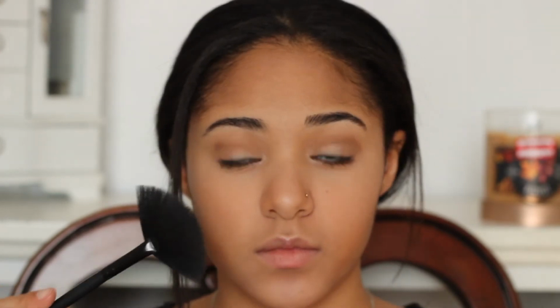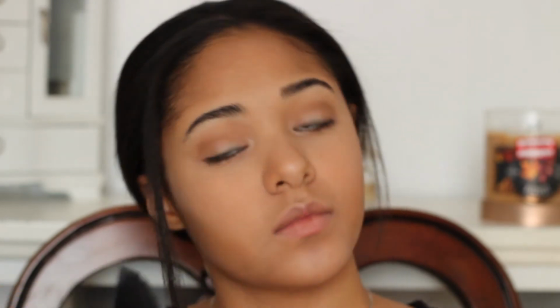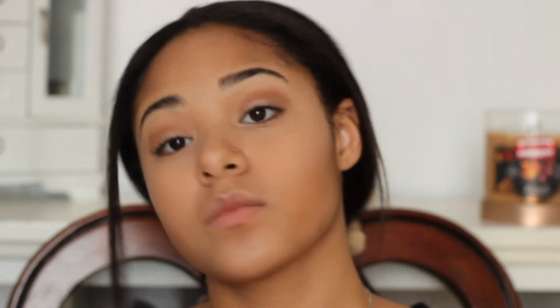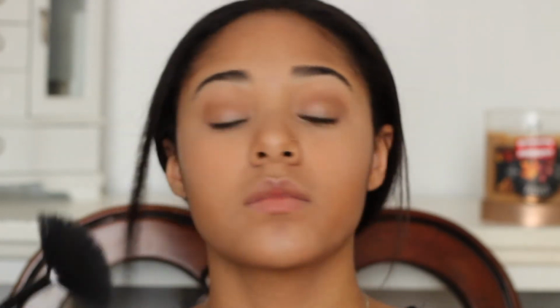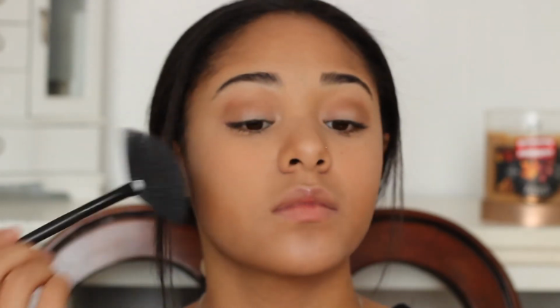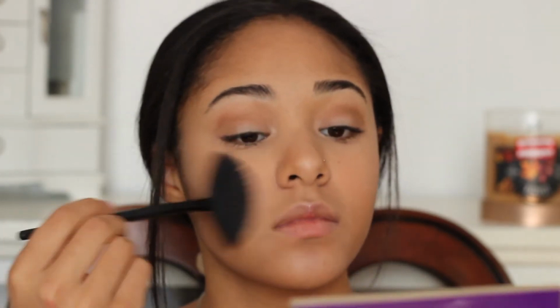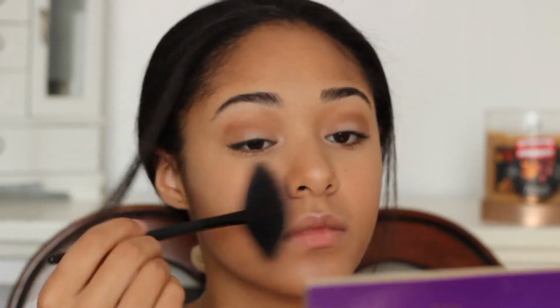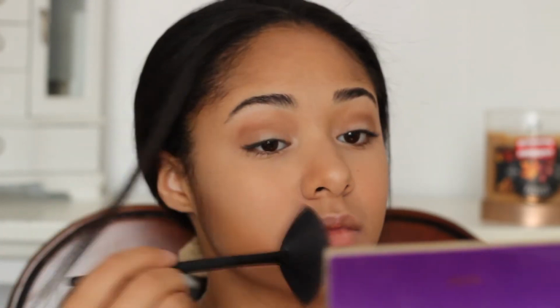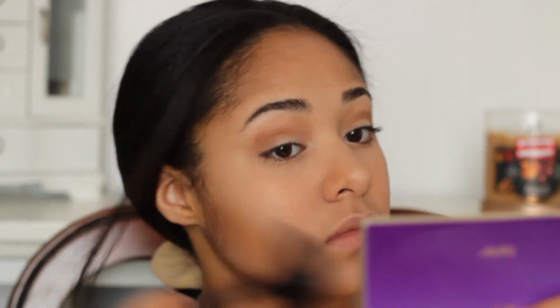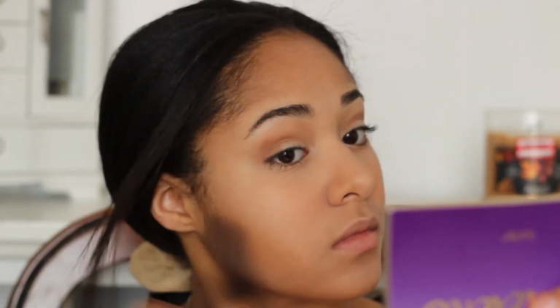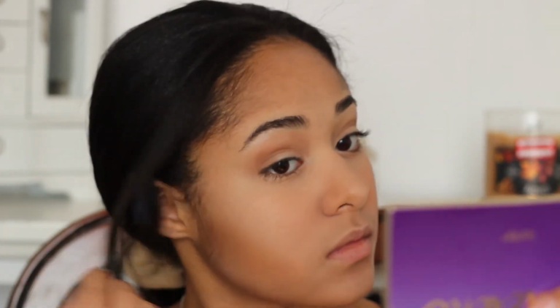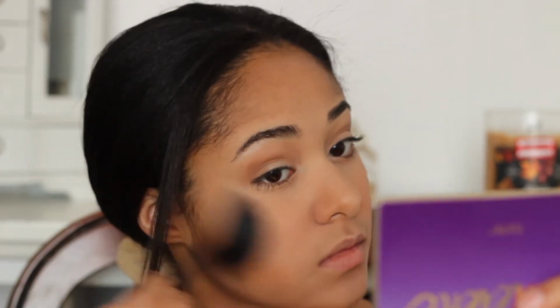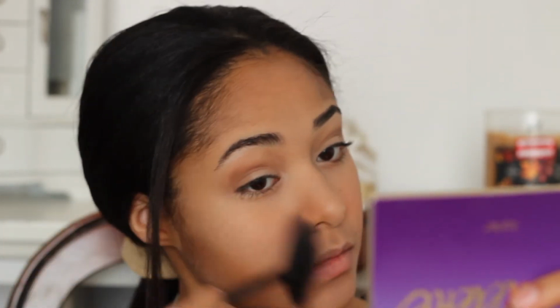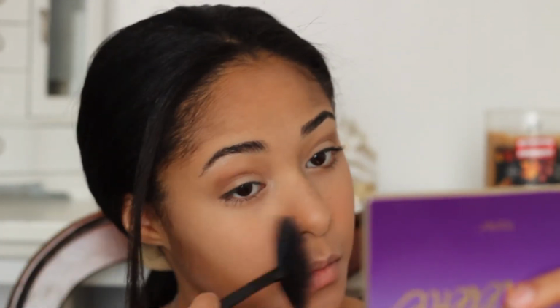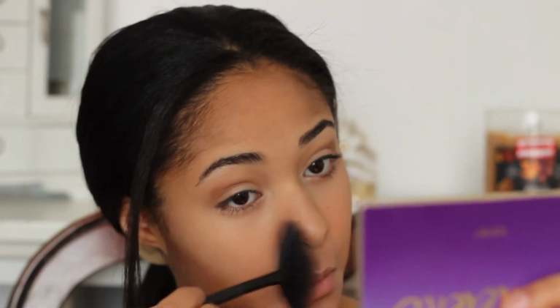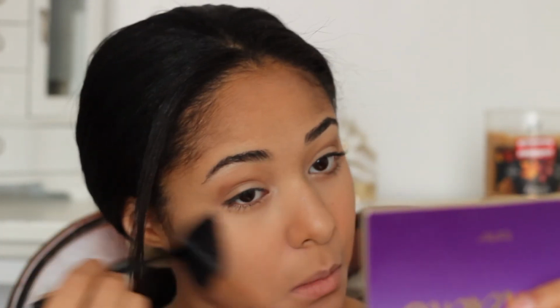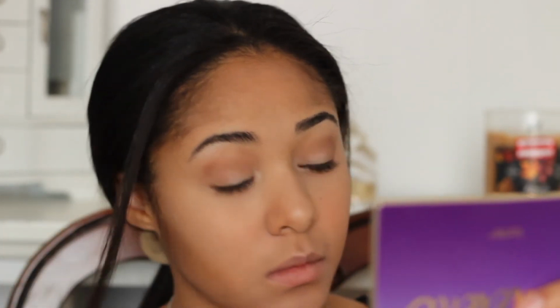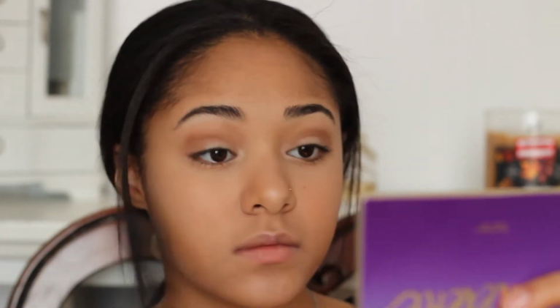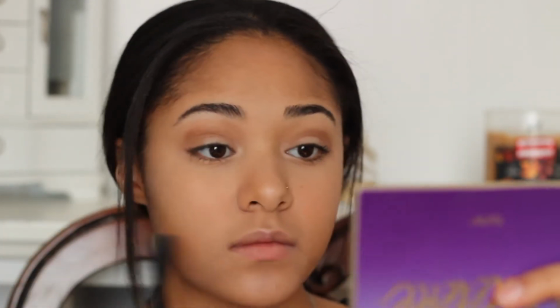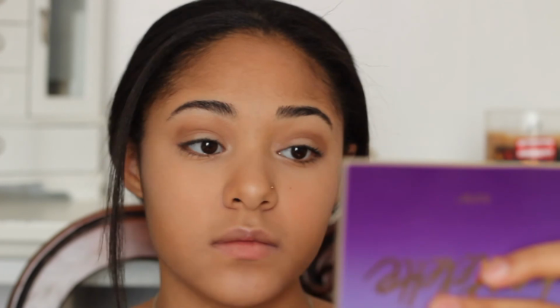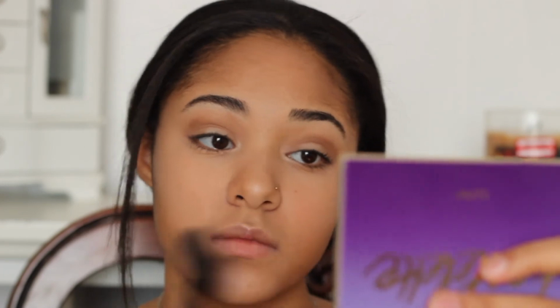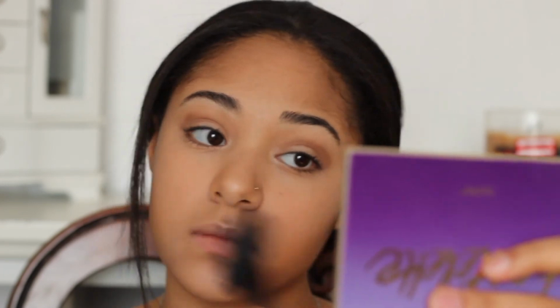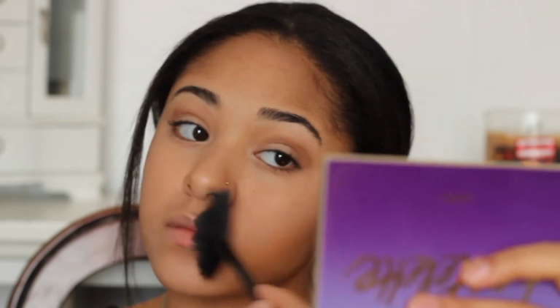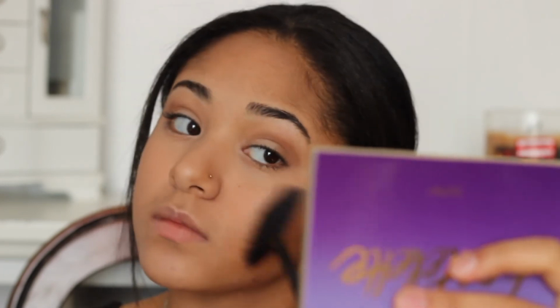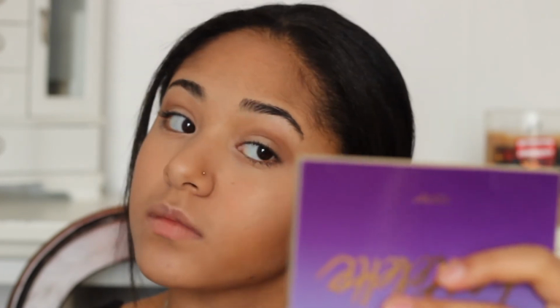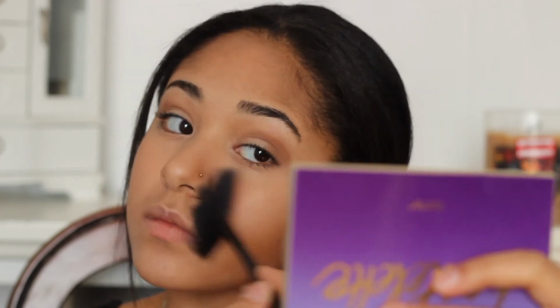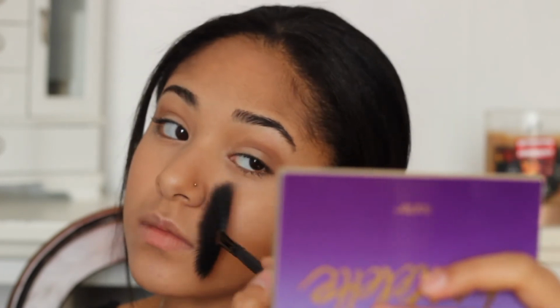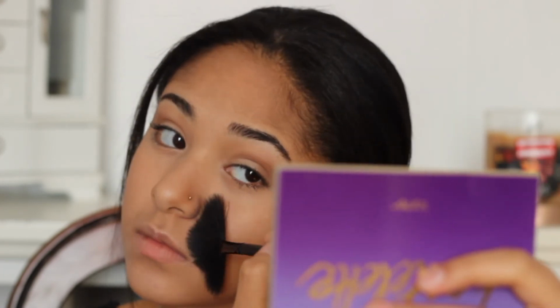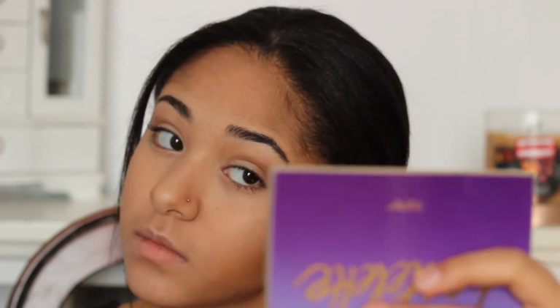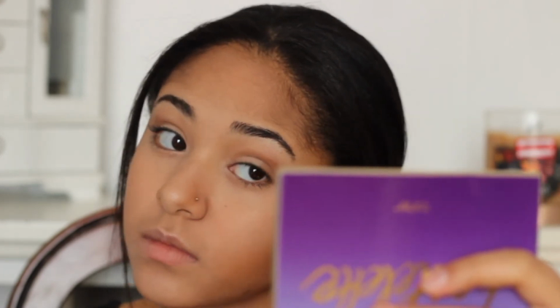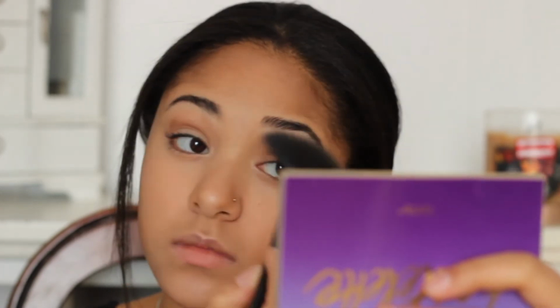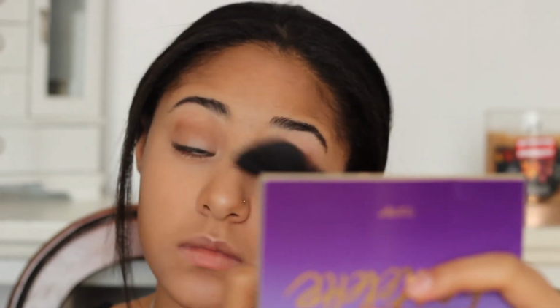Using my fan brush I decided to just brush all over my face to make sure there isn't any loose powder and just make sure everything is in place.